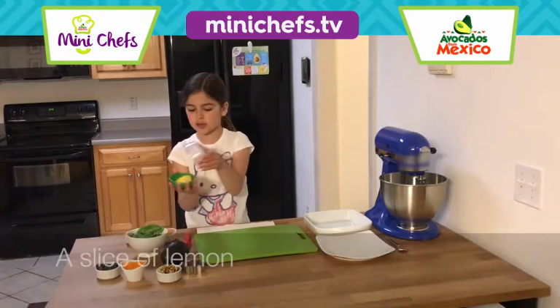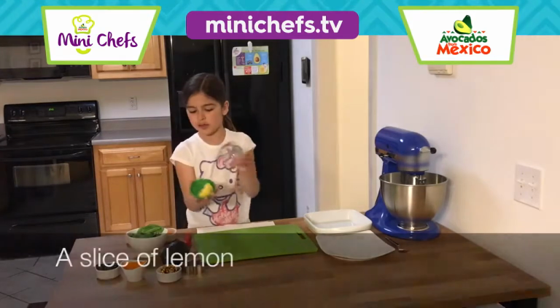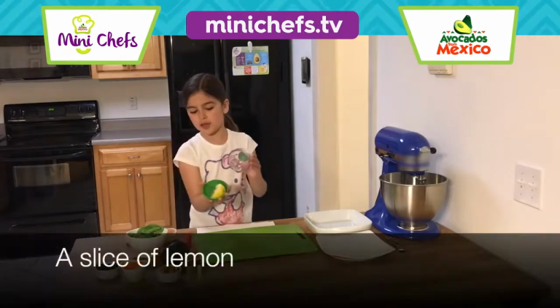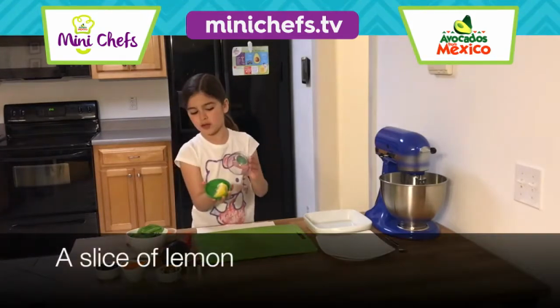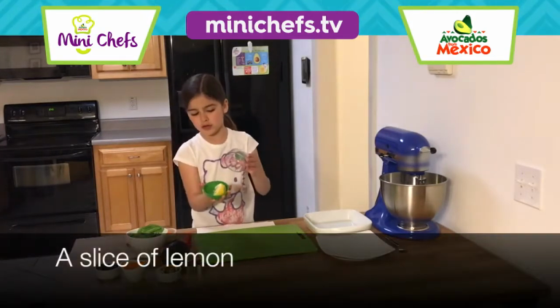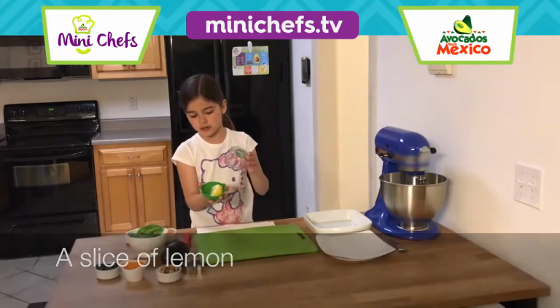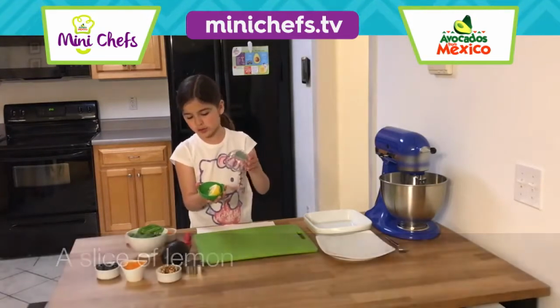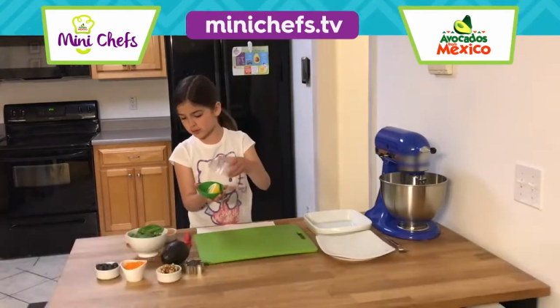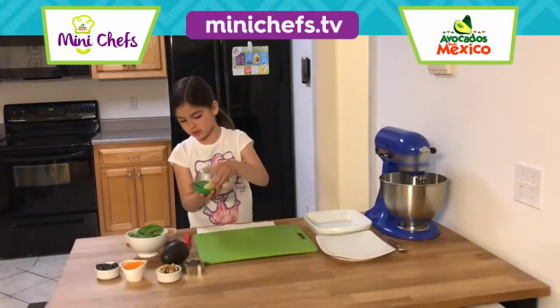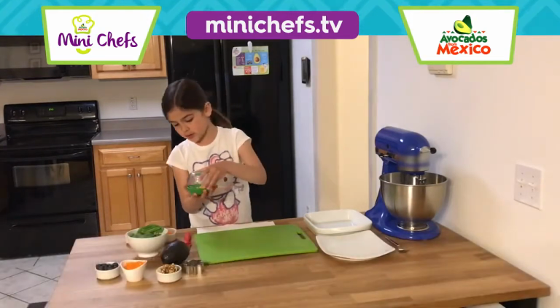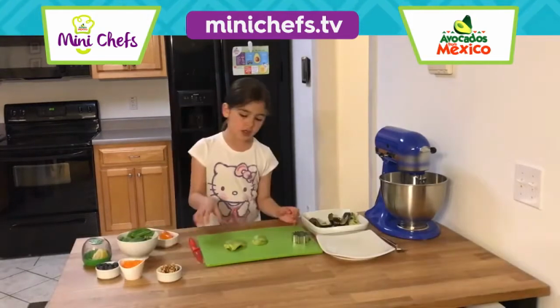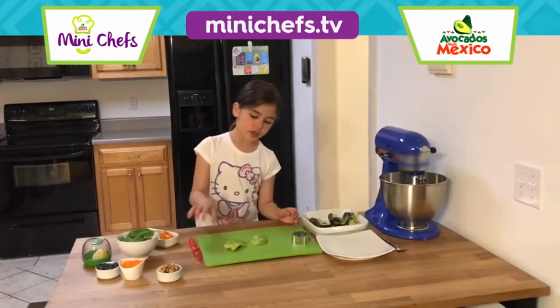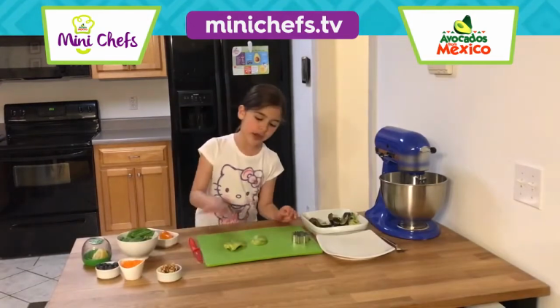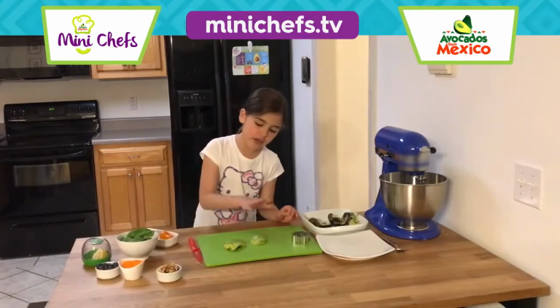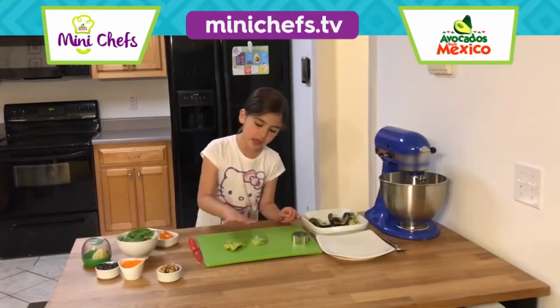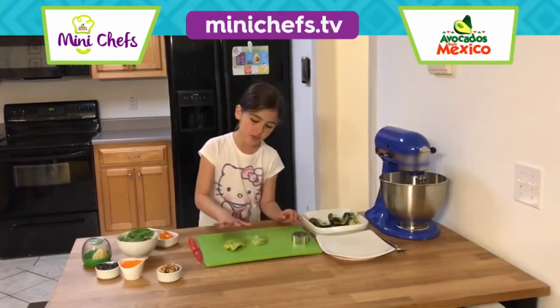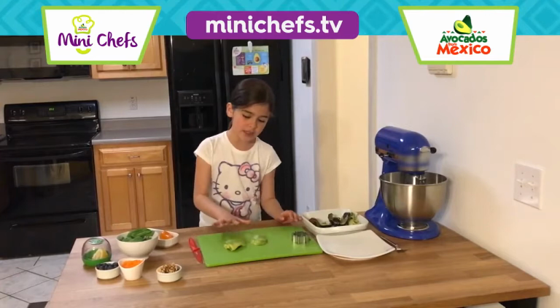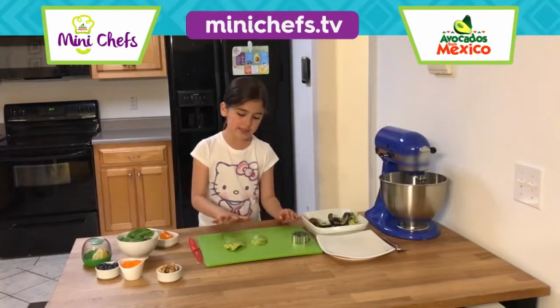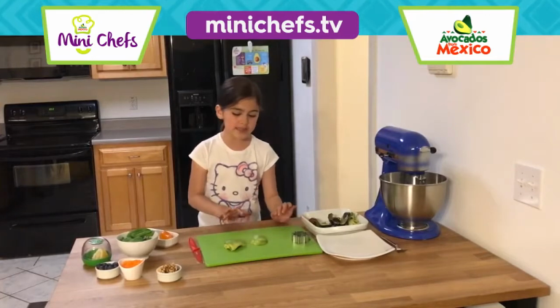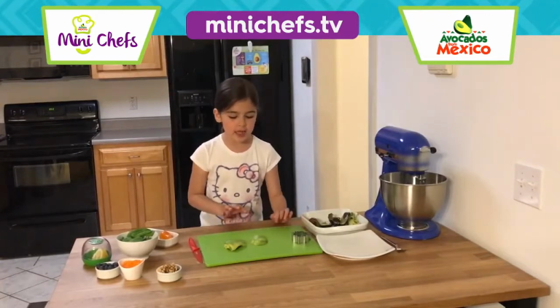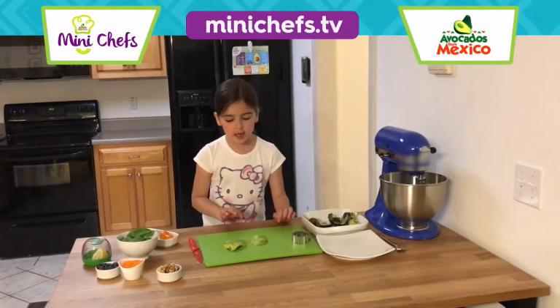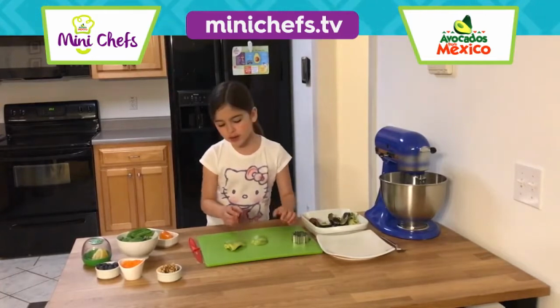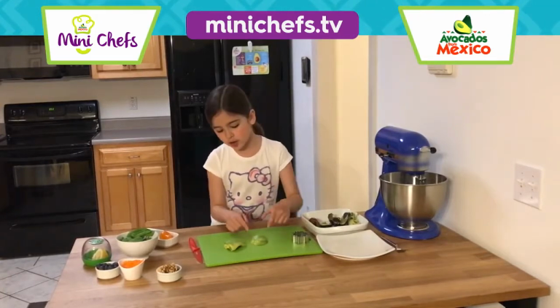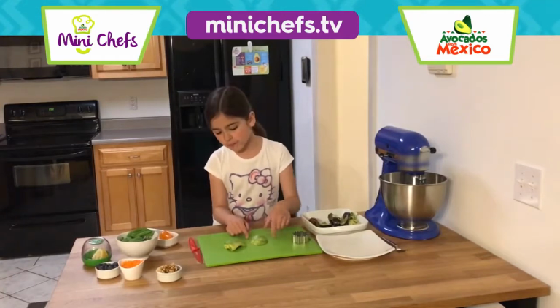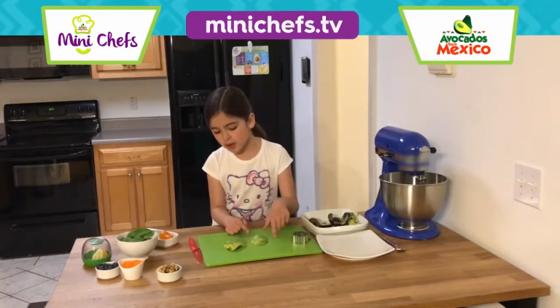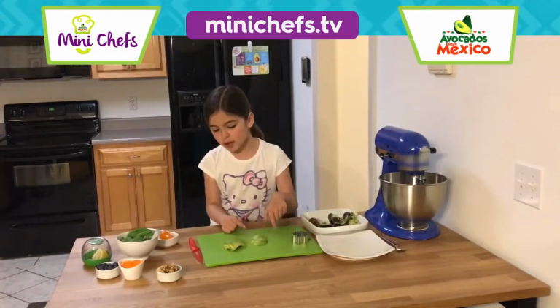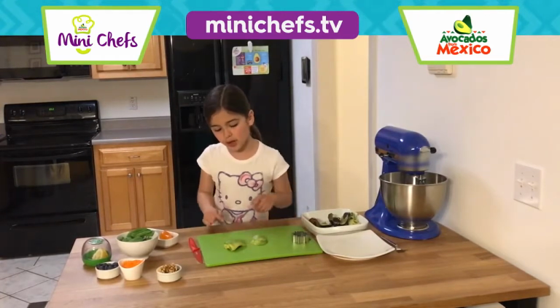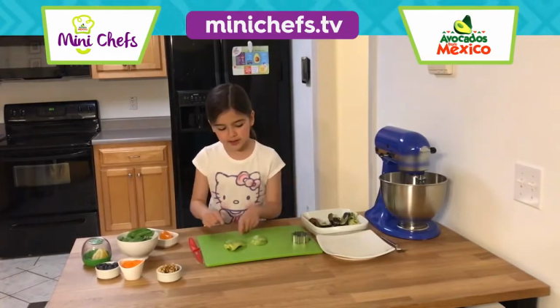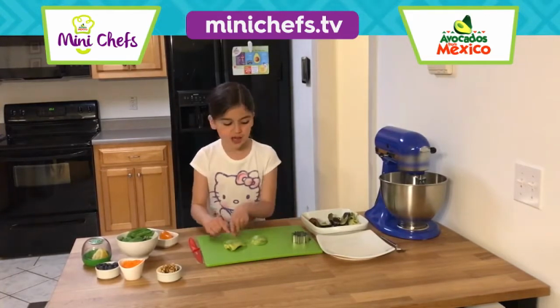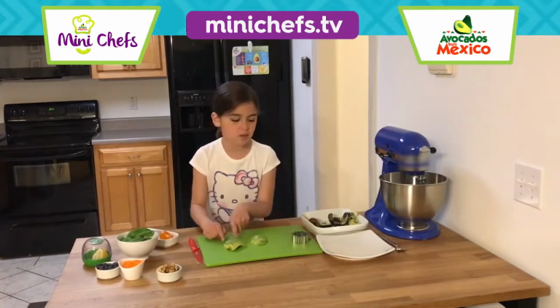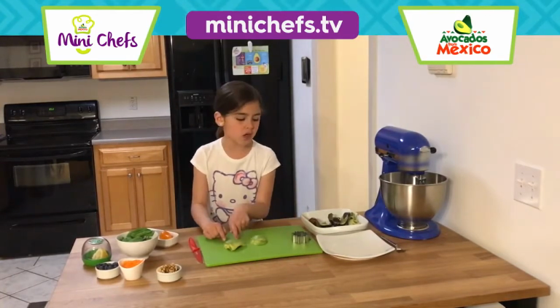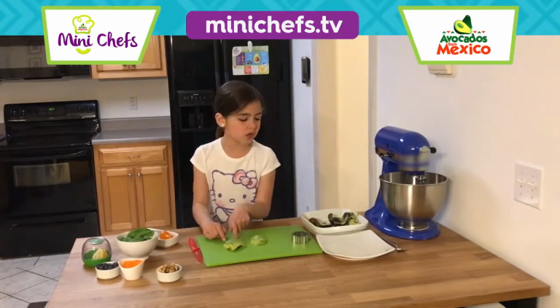Lemon drops. Two avocado pieces — the top part and the side part.